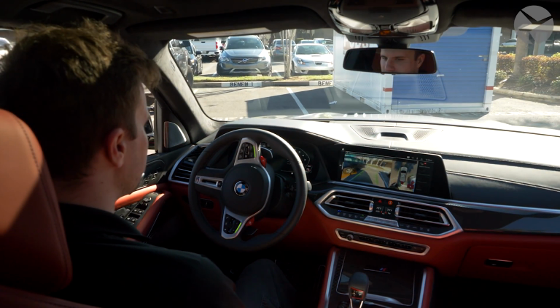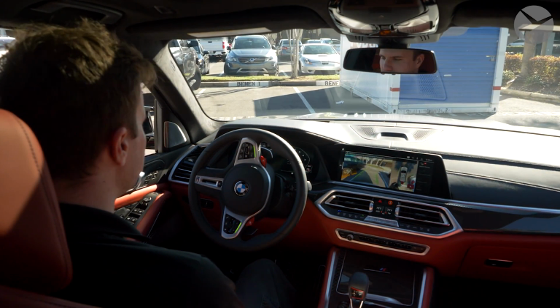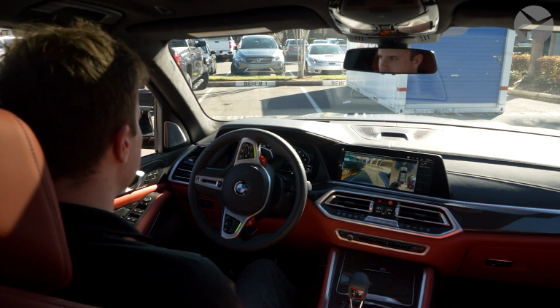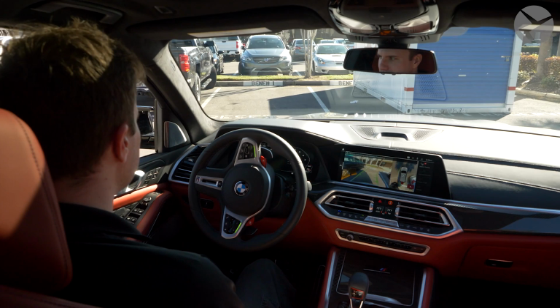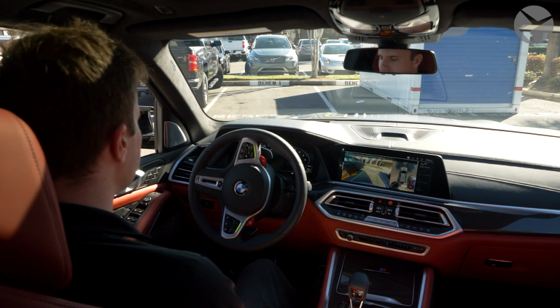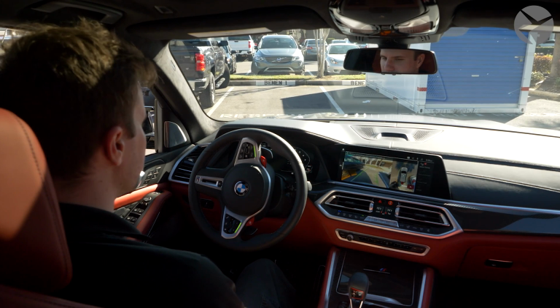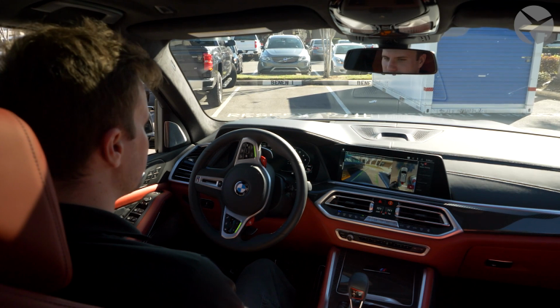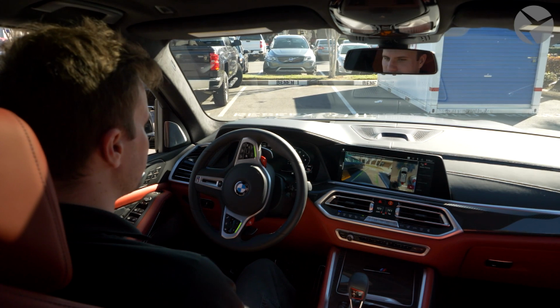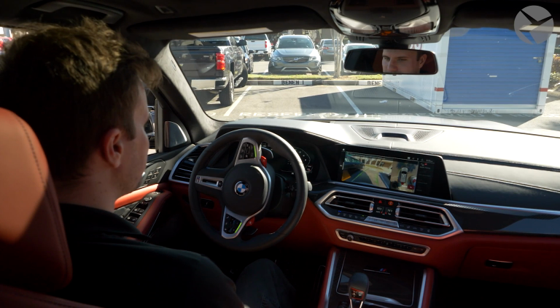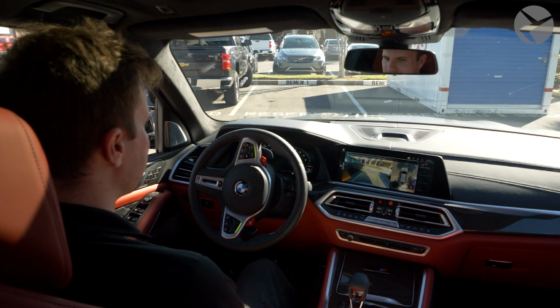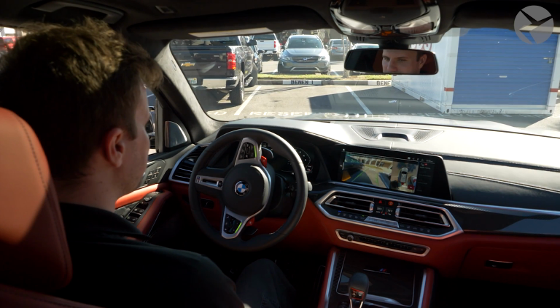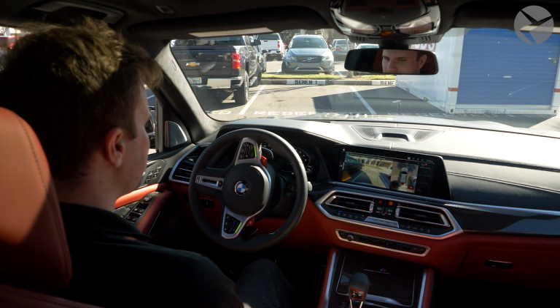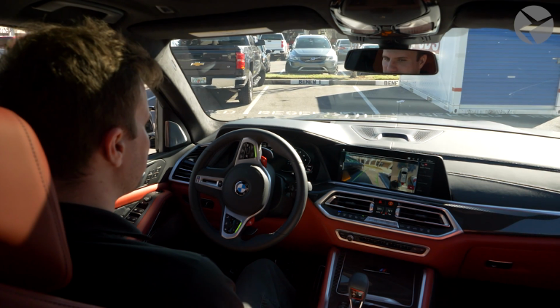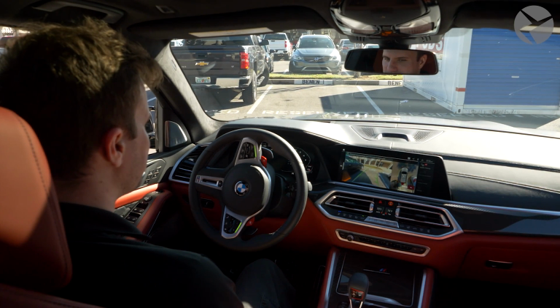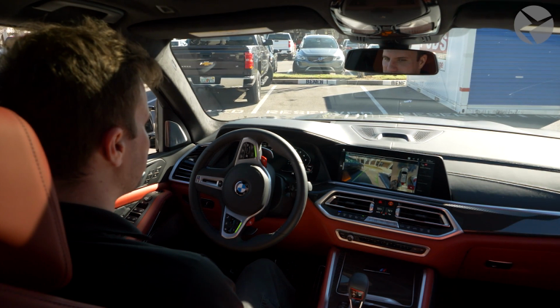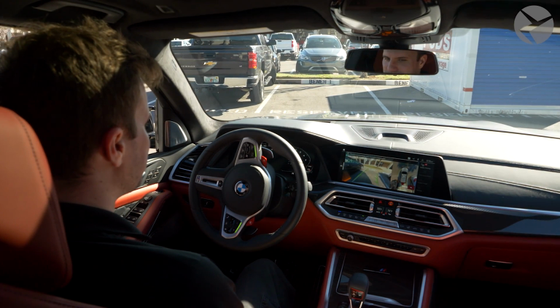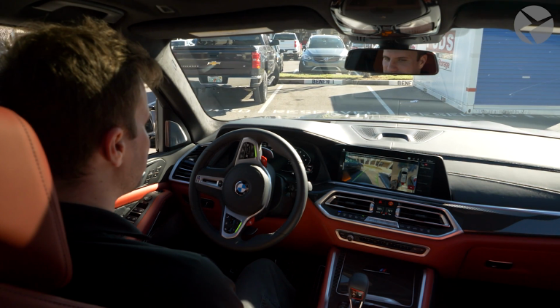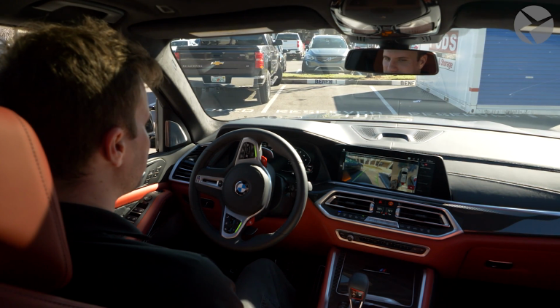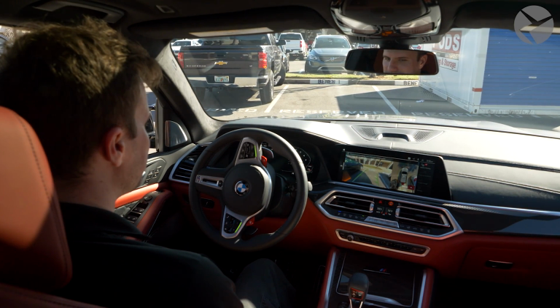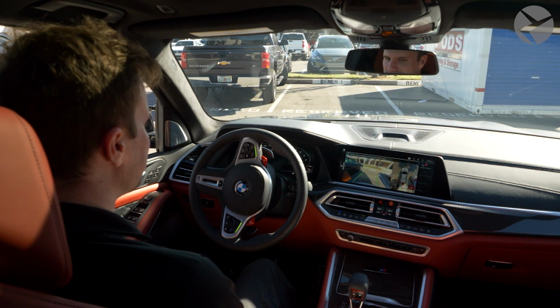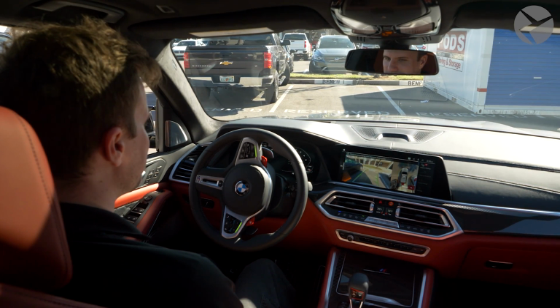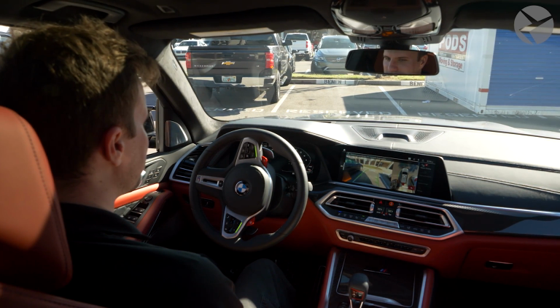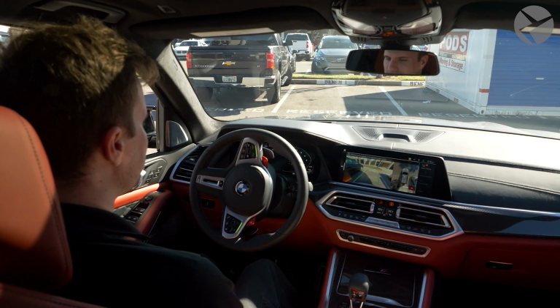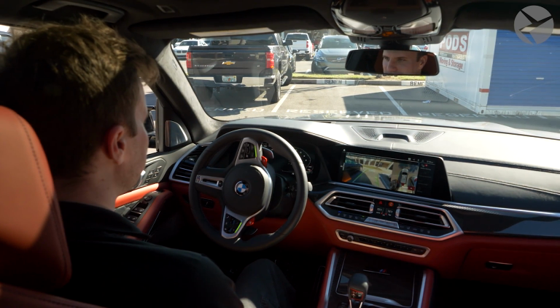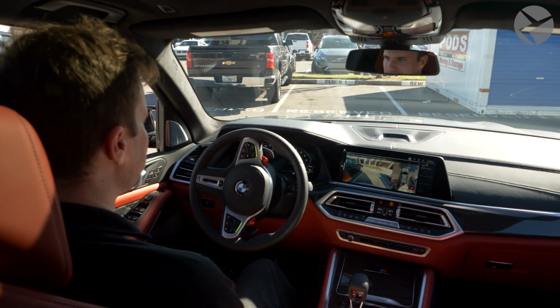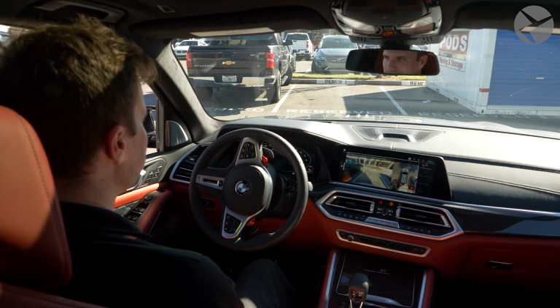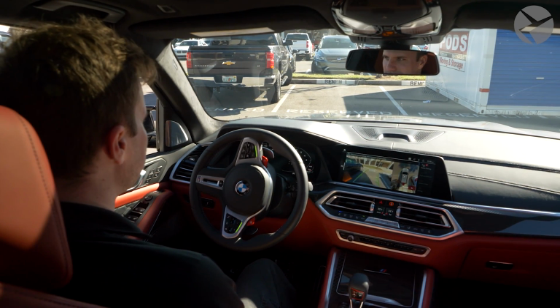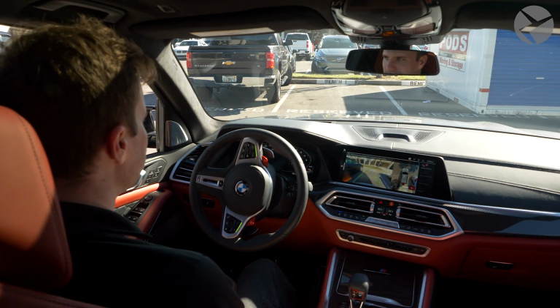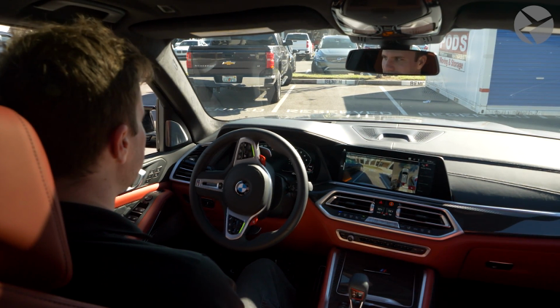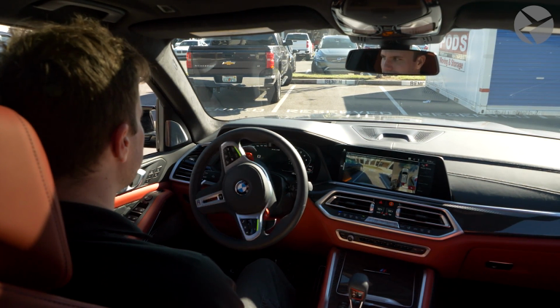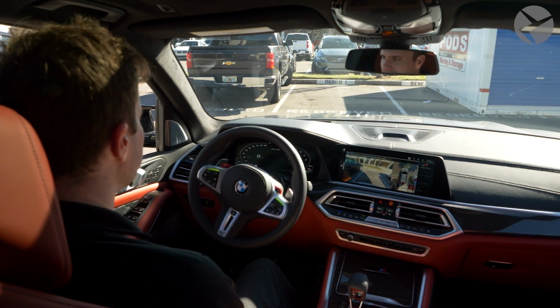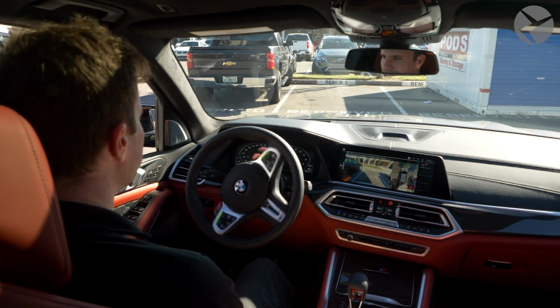Once your BMW is satisfied, it will put itself in park and turn on the parking brake.